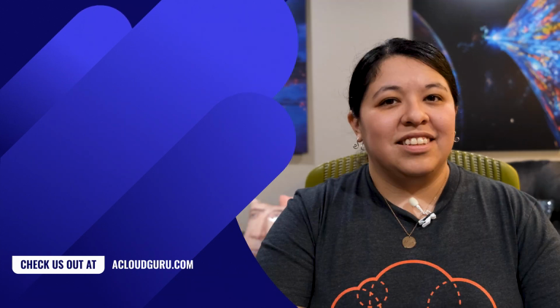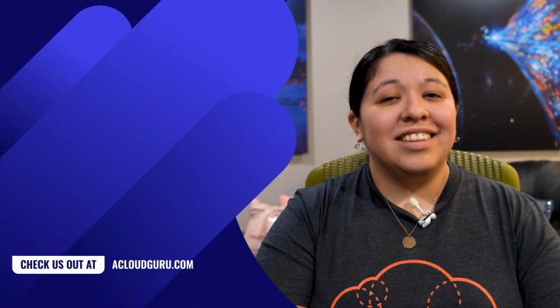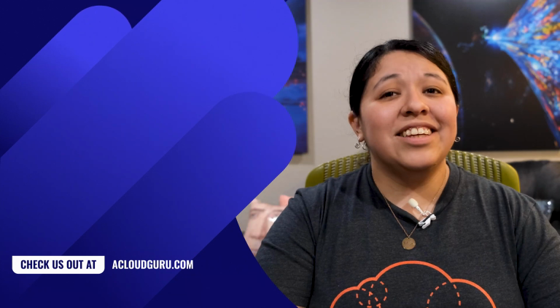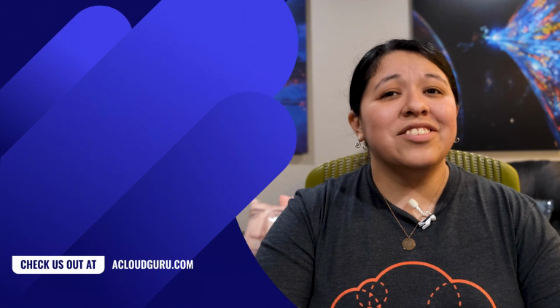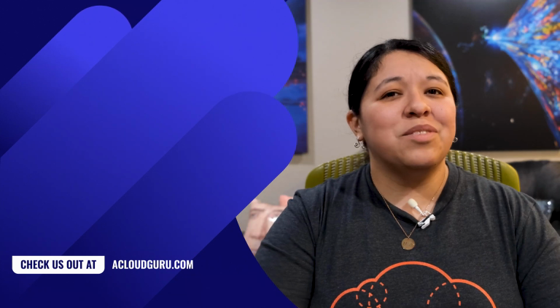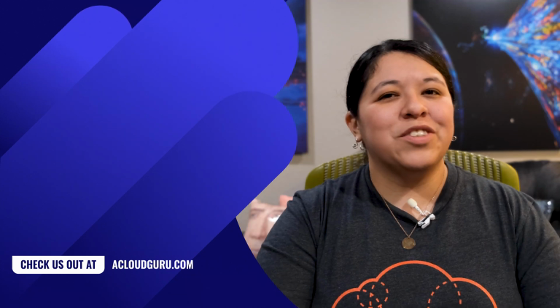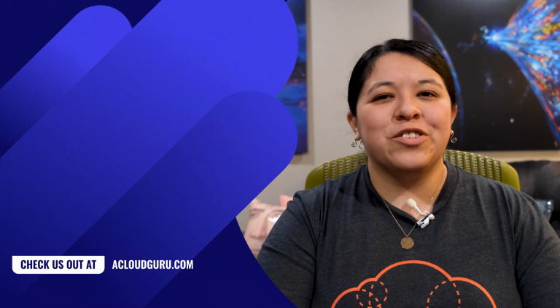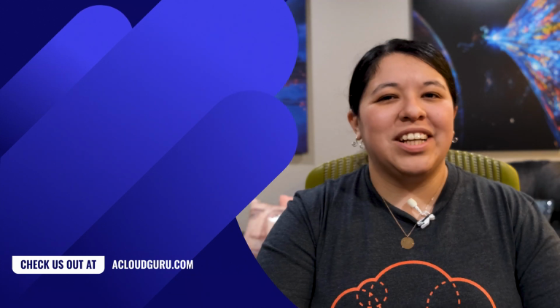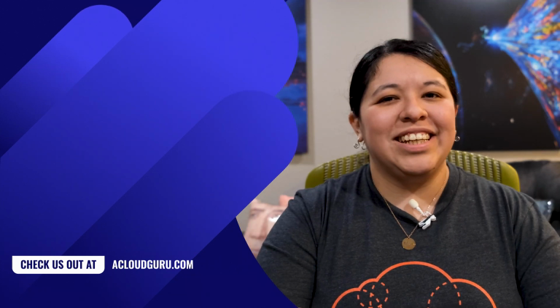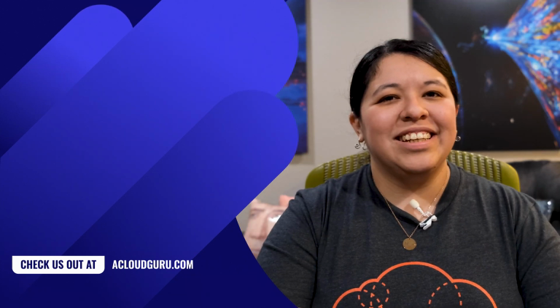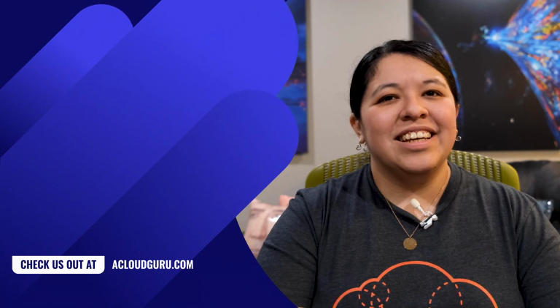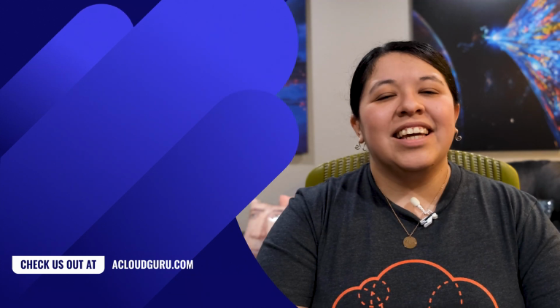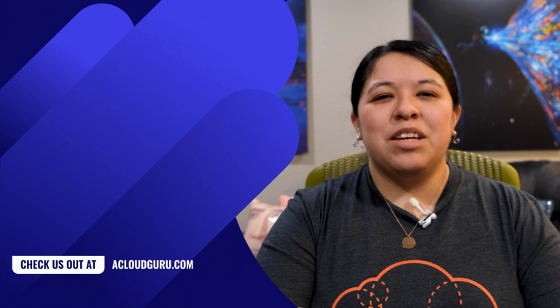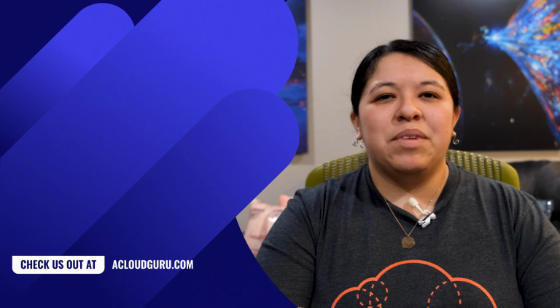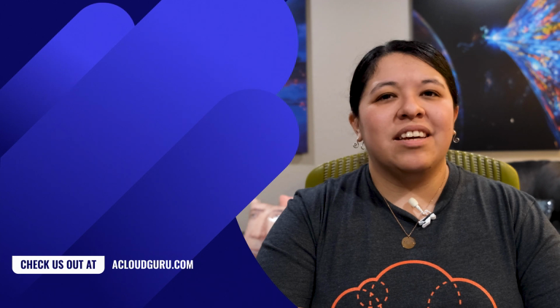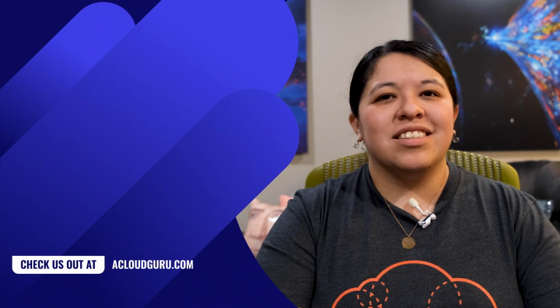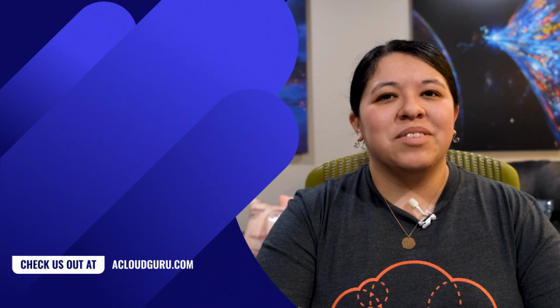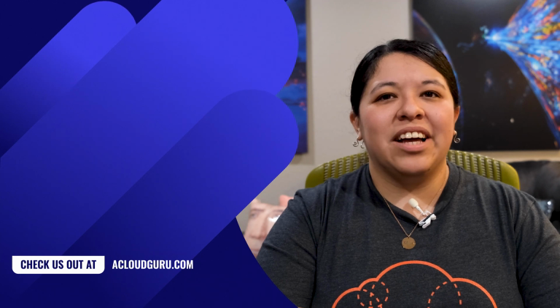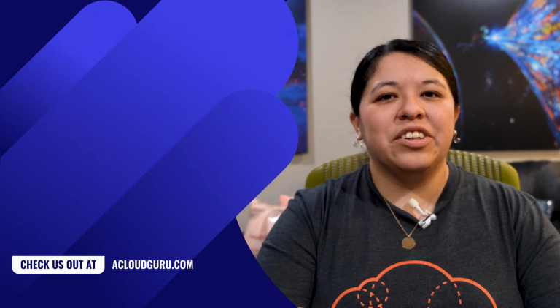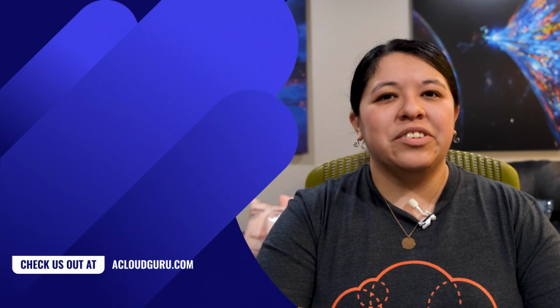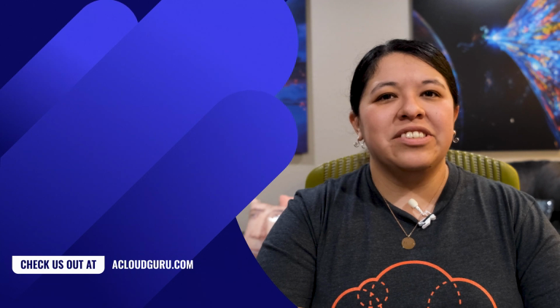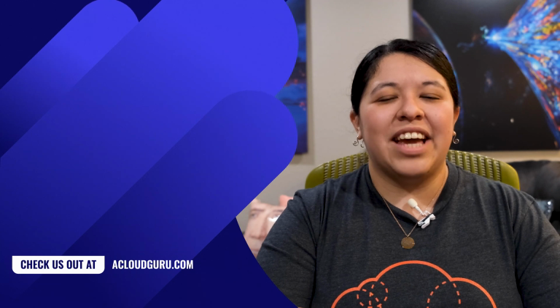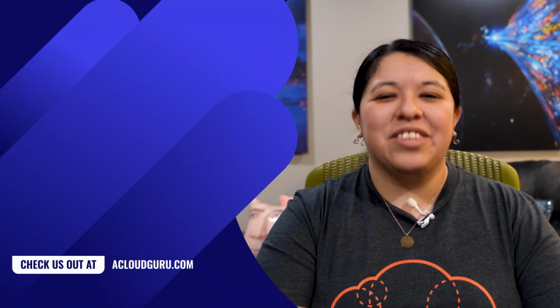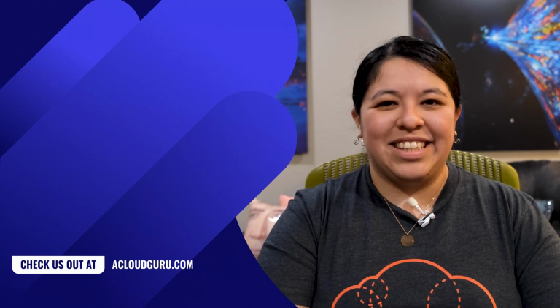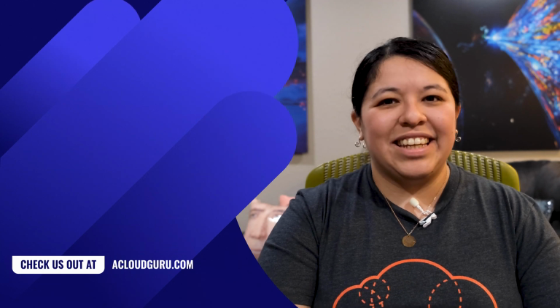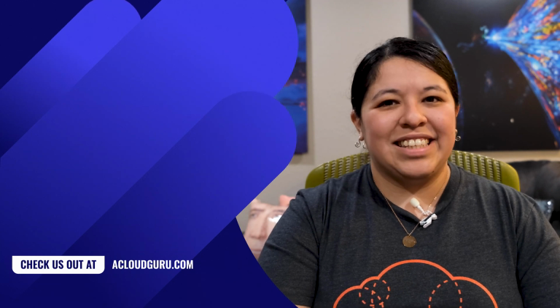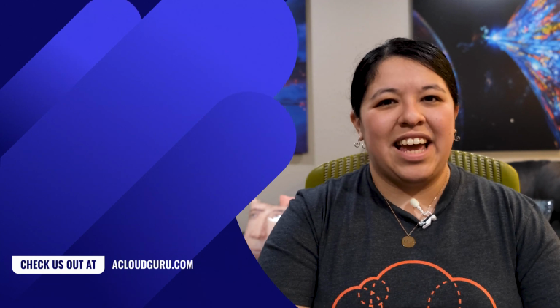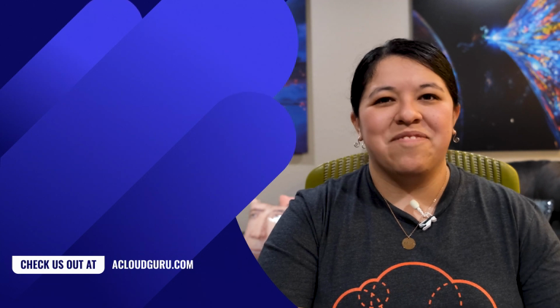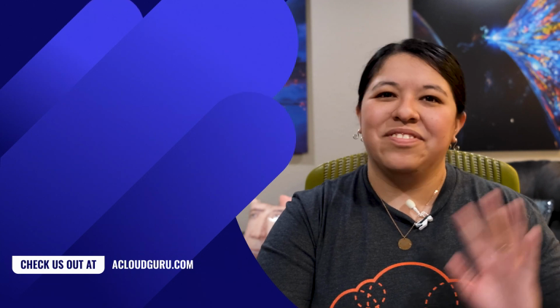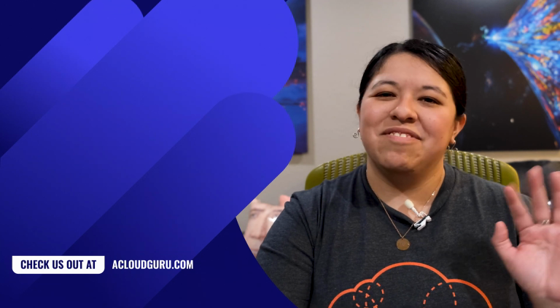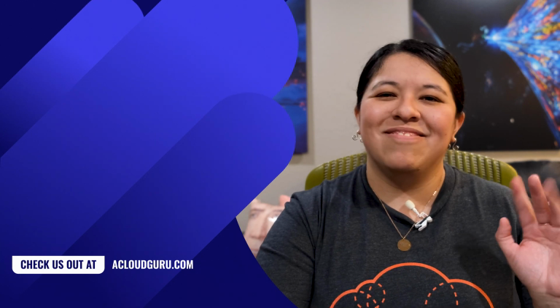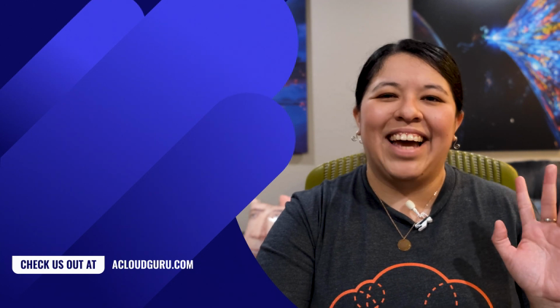Thank you so much for watching, keep being awesome Cloud Gurus, and we'll see you next time. Bye!